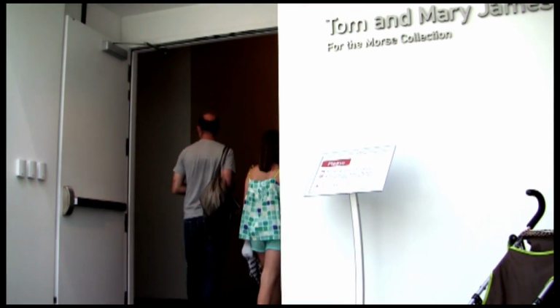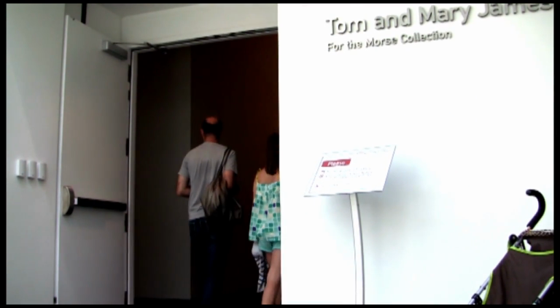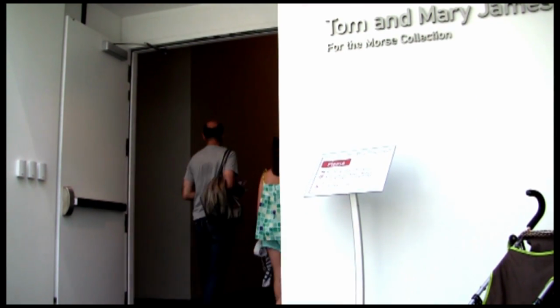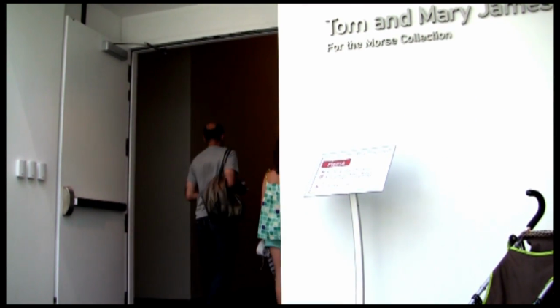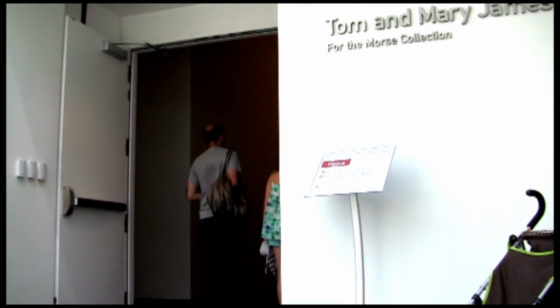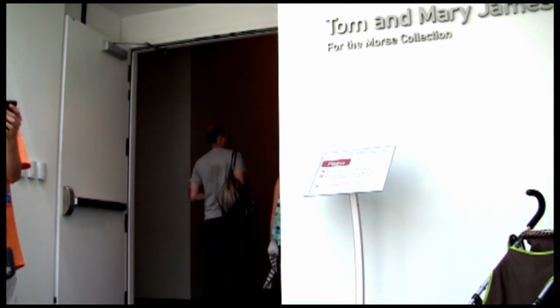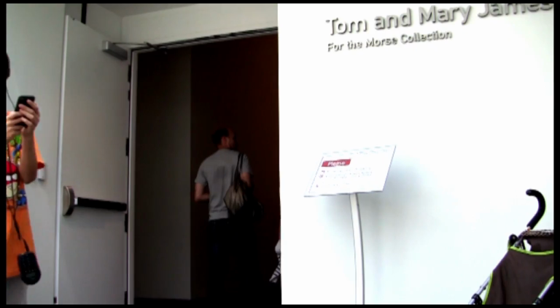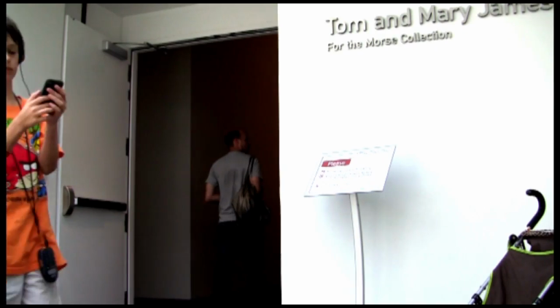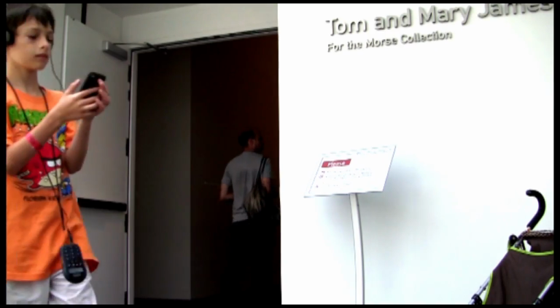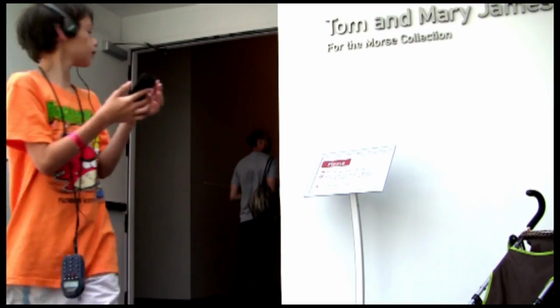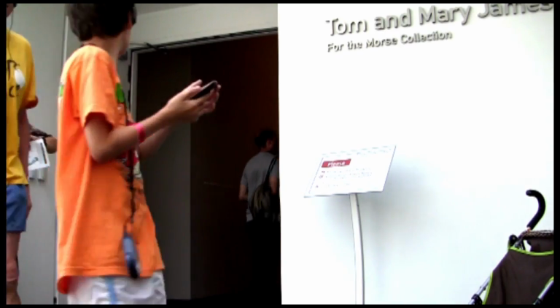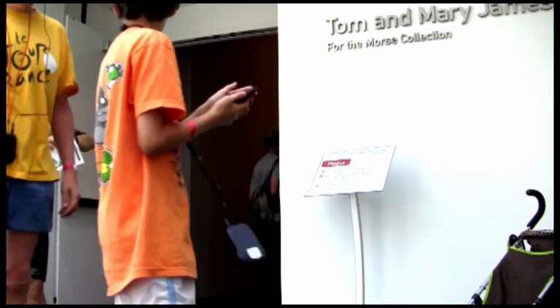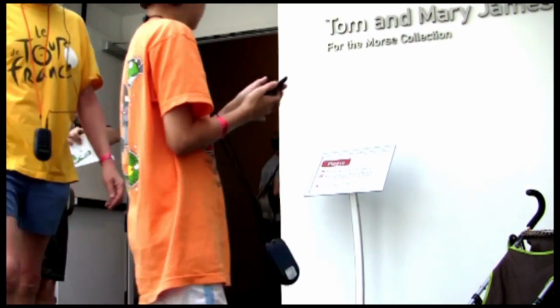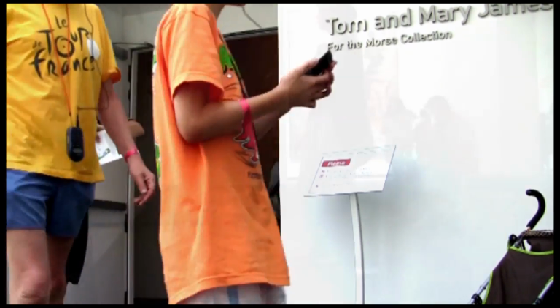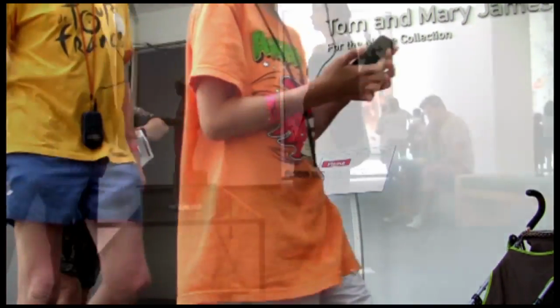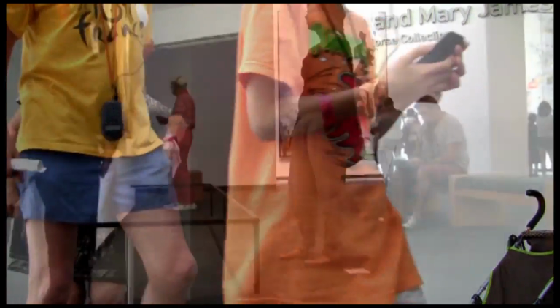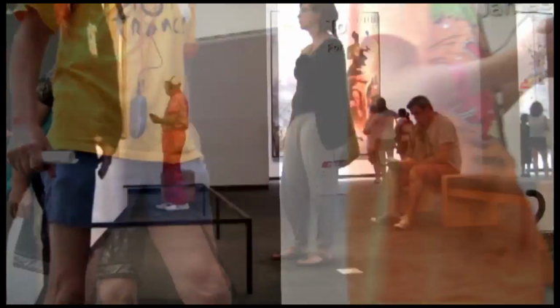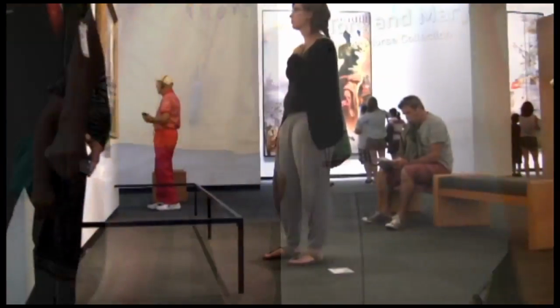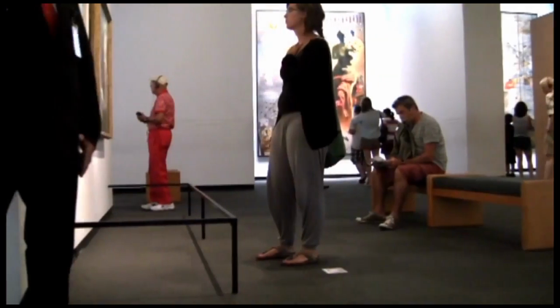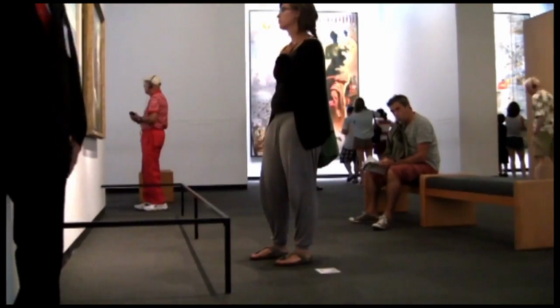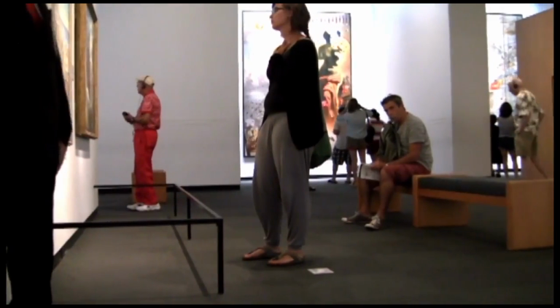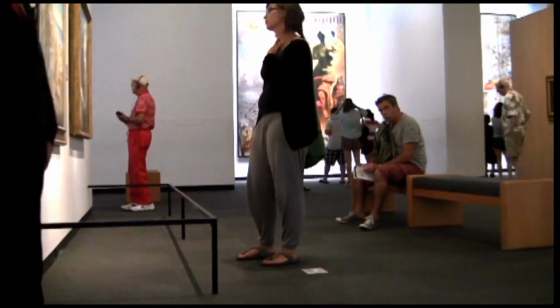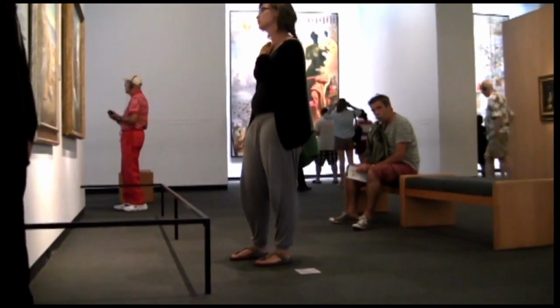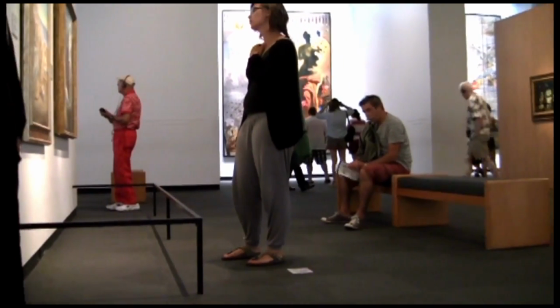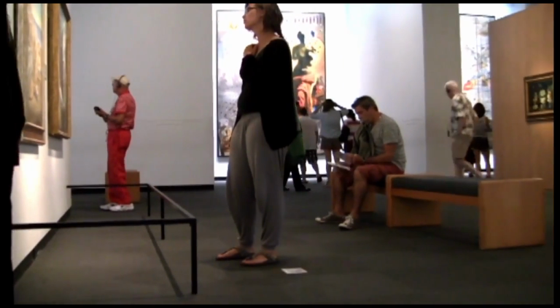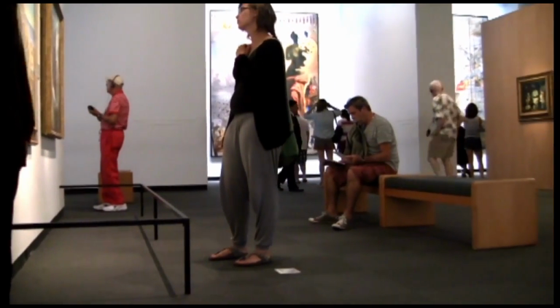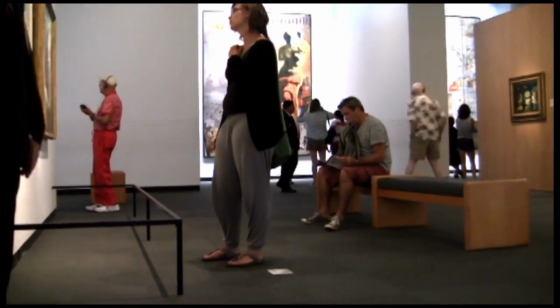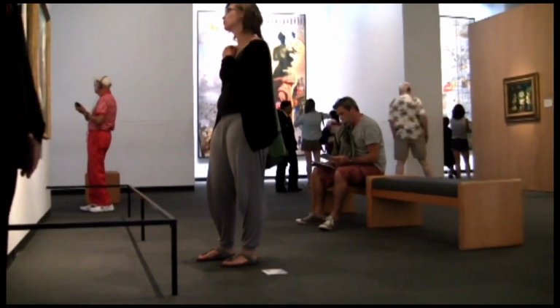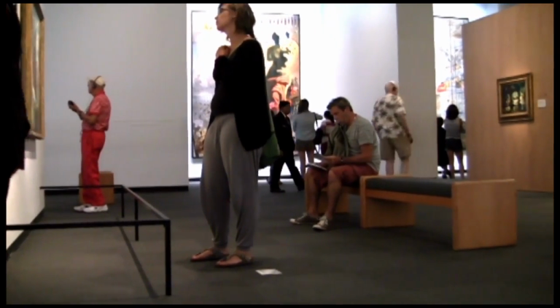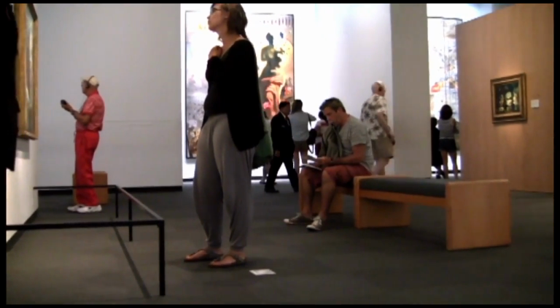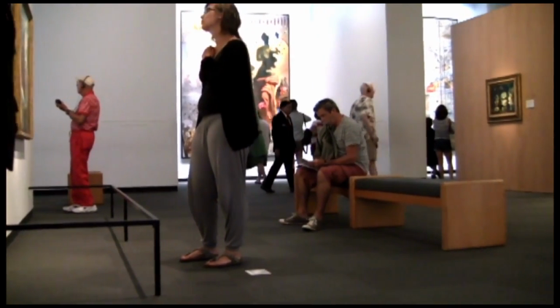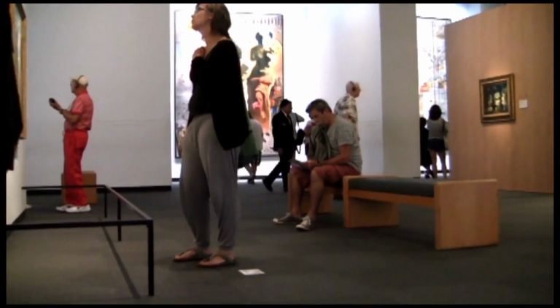Let's go into the galleries and look at the art. The art is why people come to the museum. There are often a lot of people in the galleries with you.